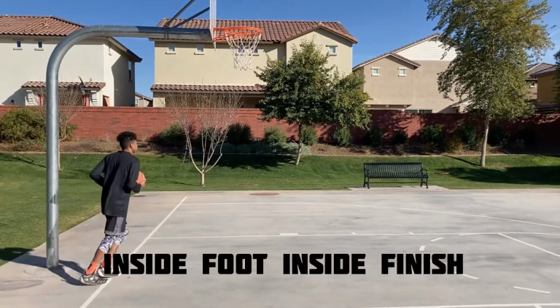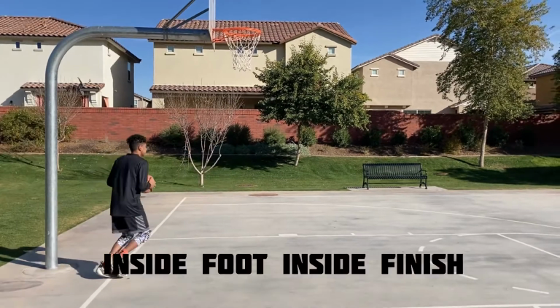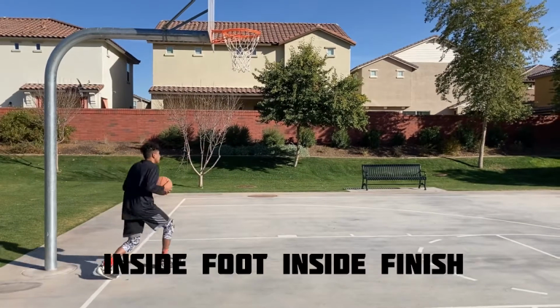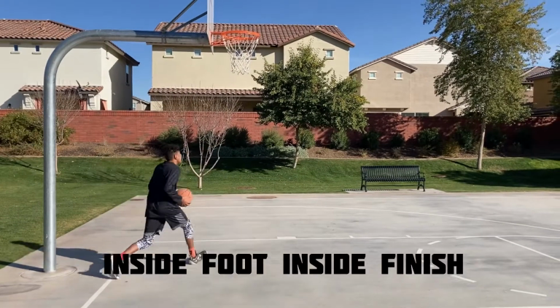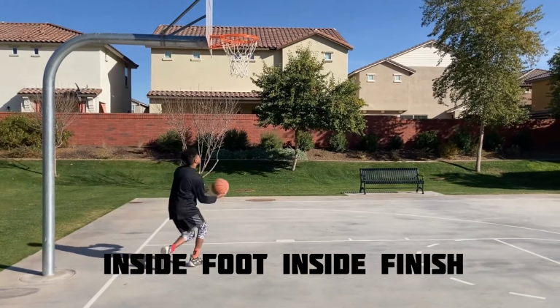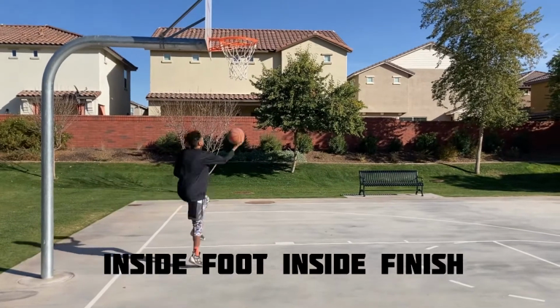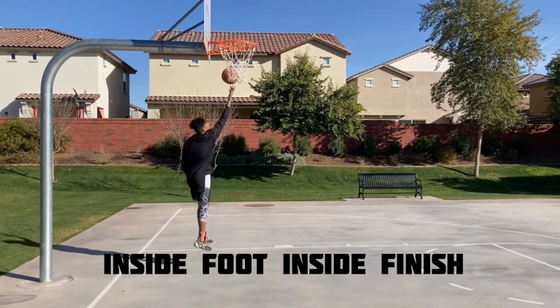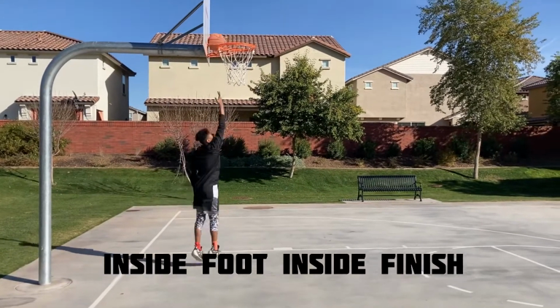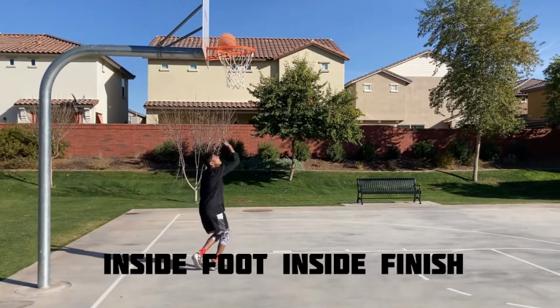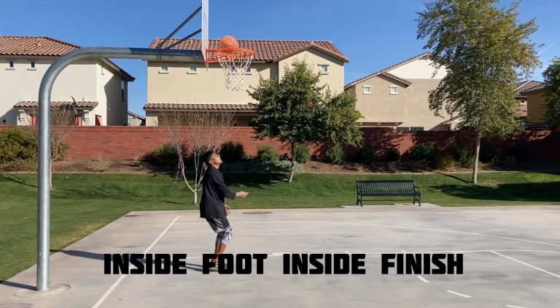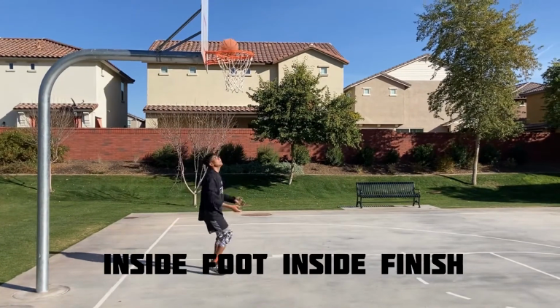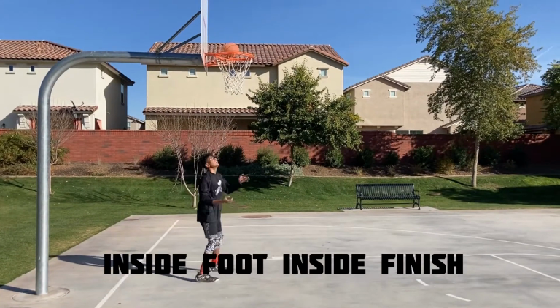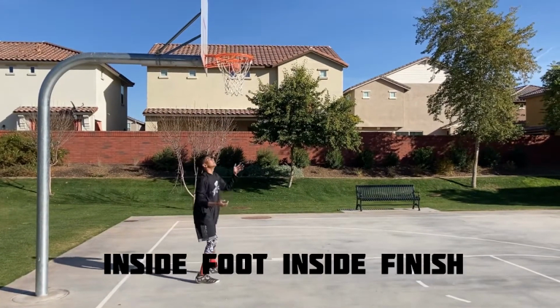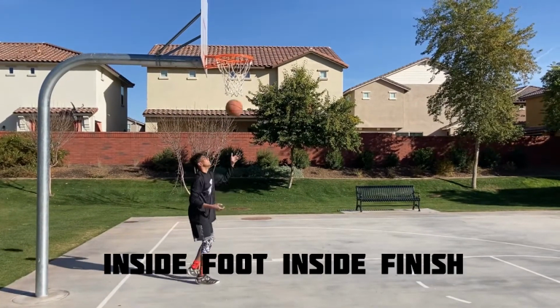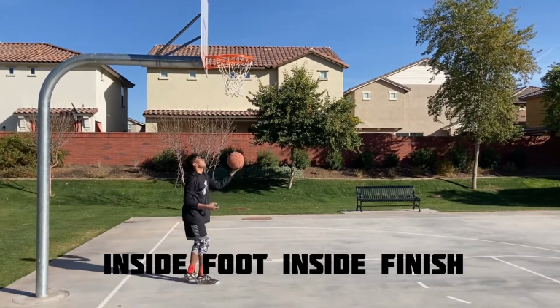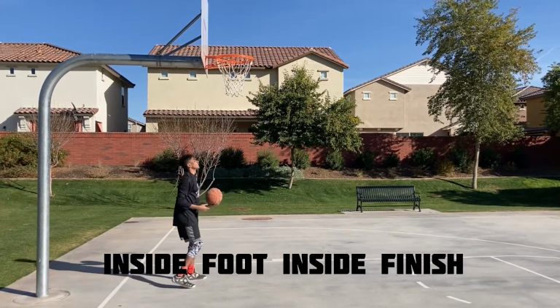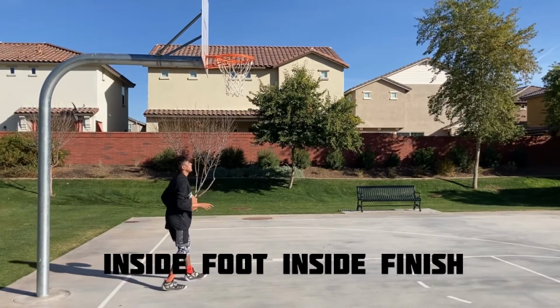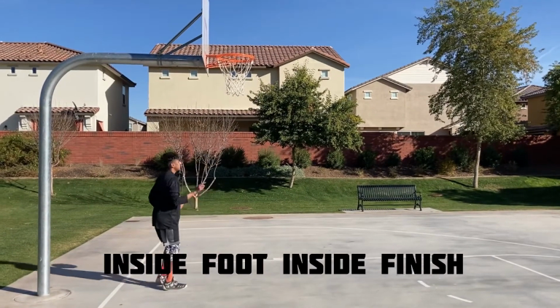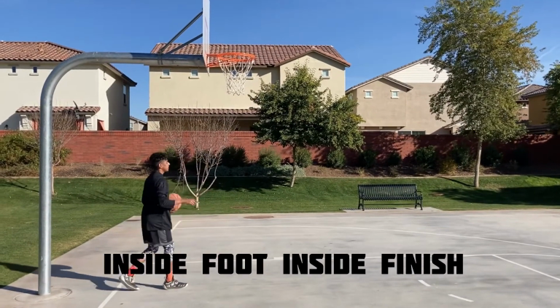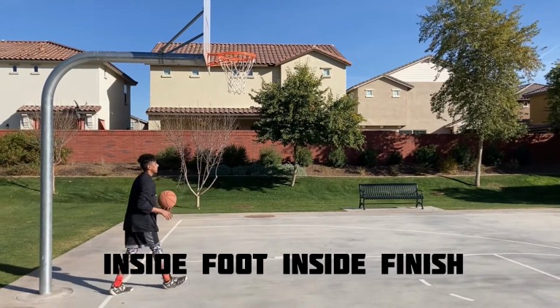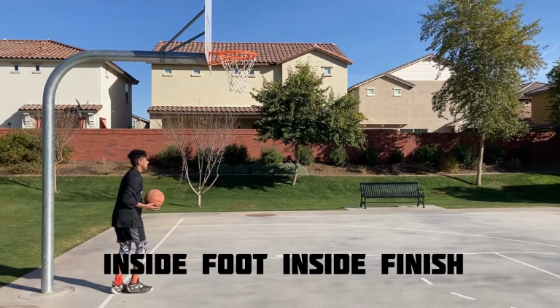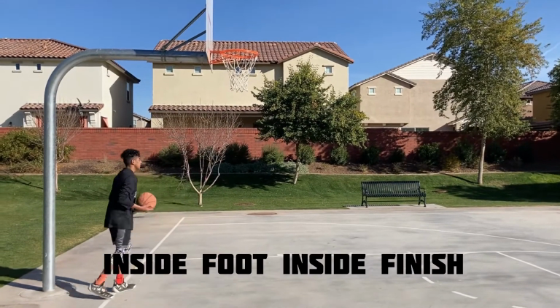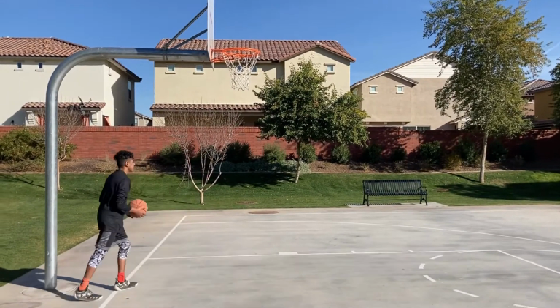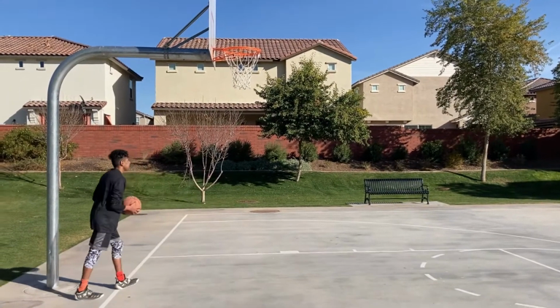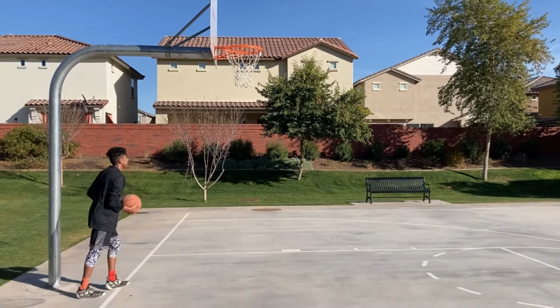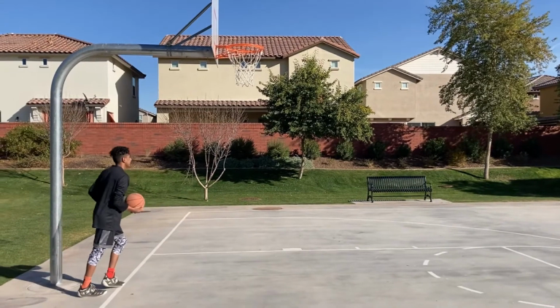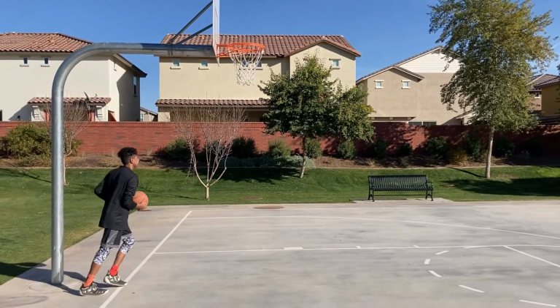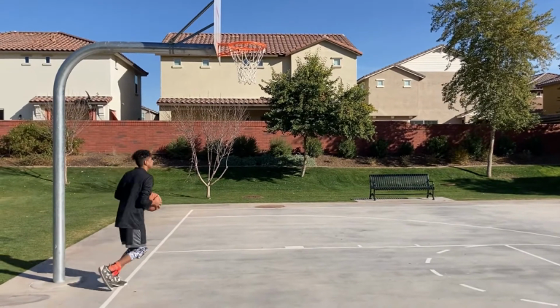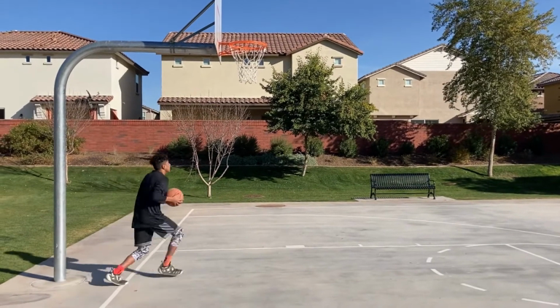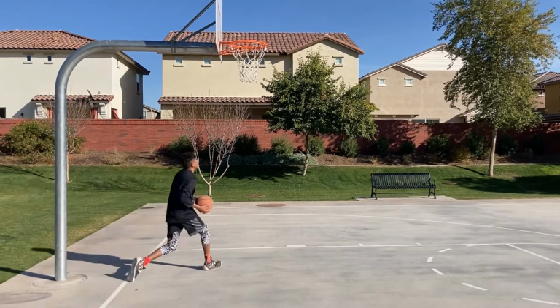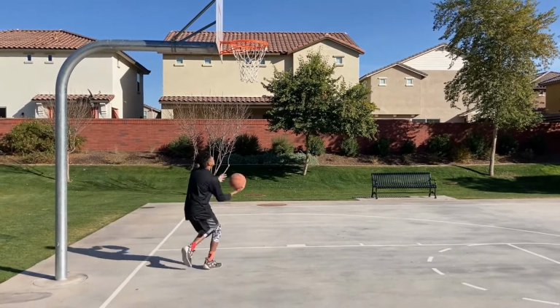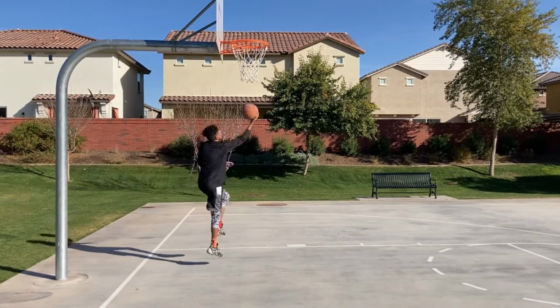Beautiful. The next one we will be taking off from the inside foot and finishing with the inside hand.